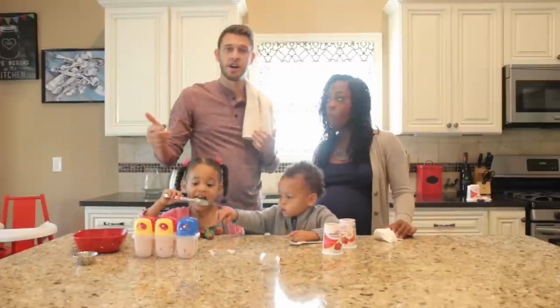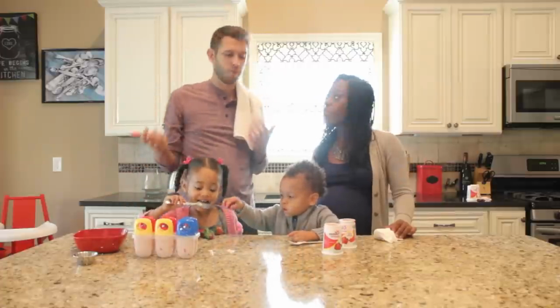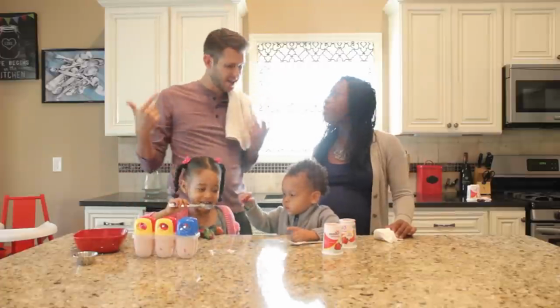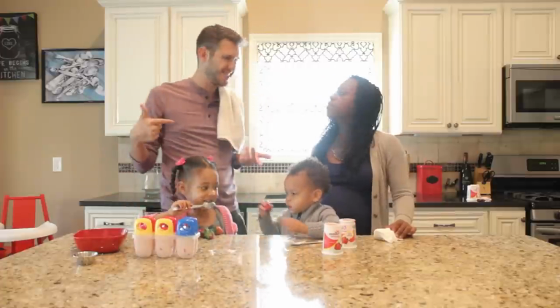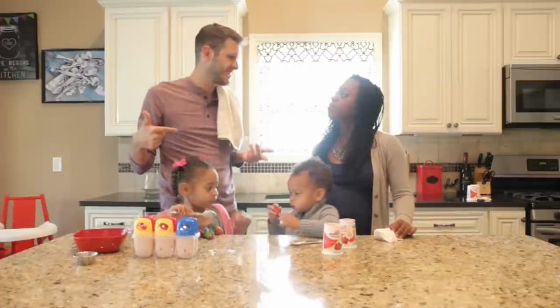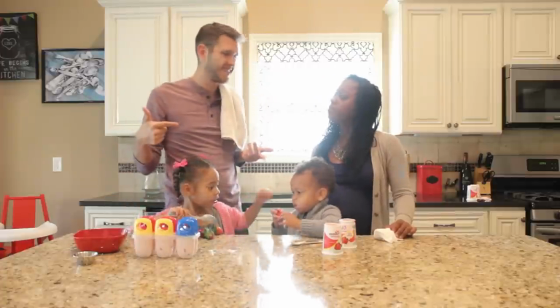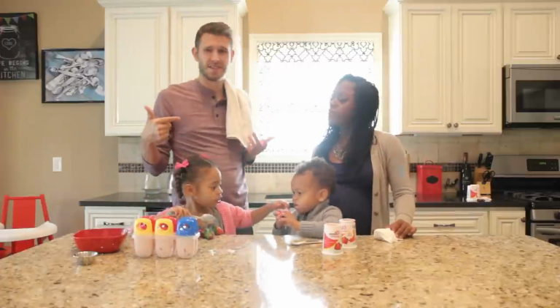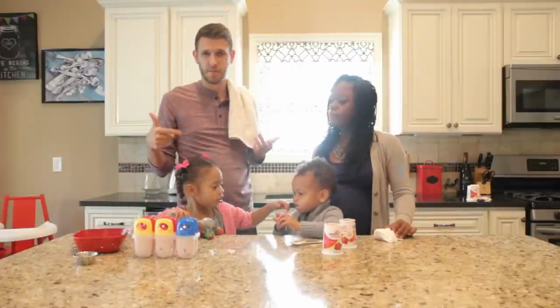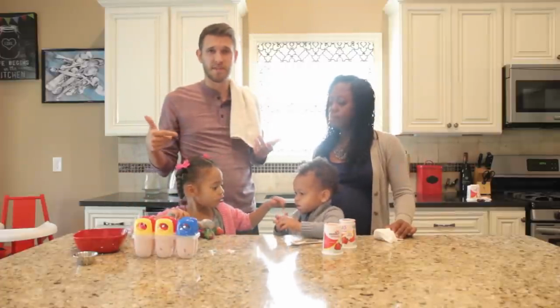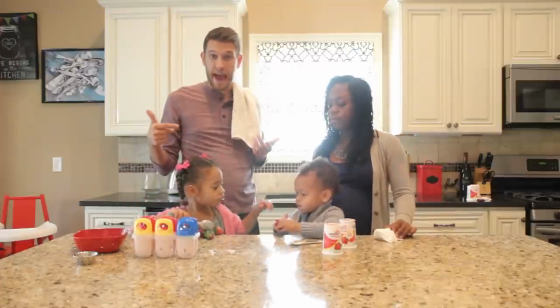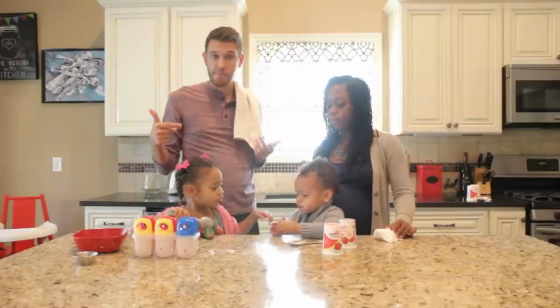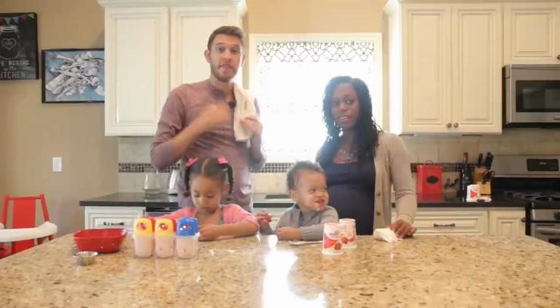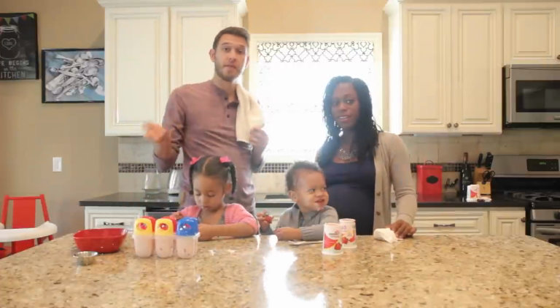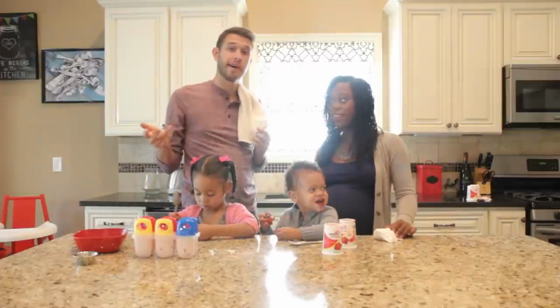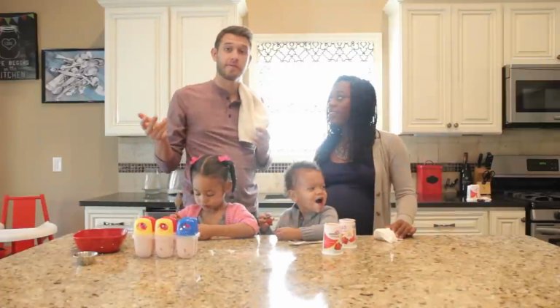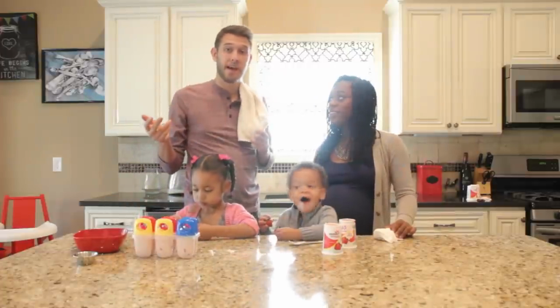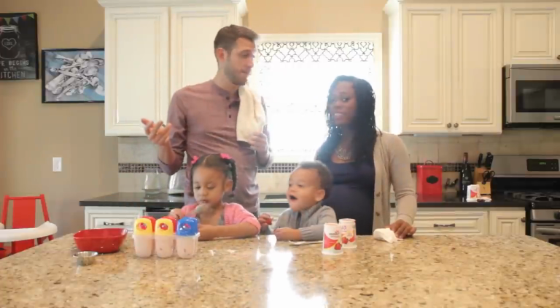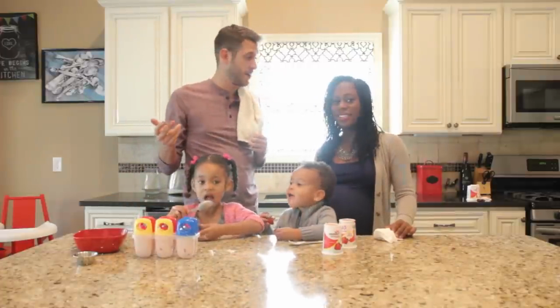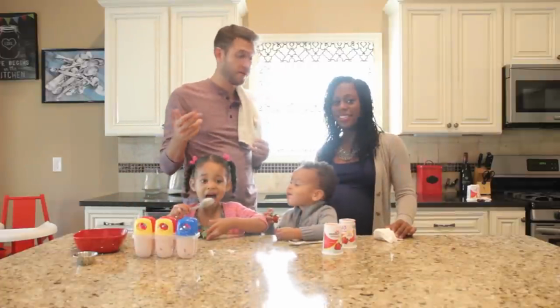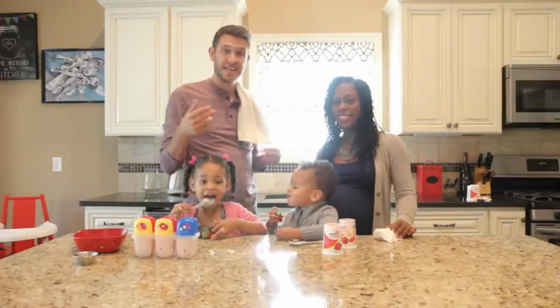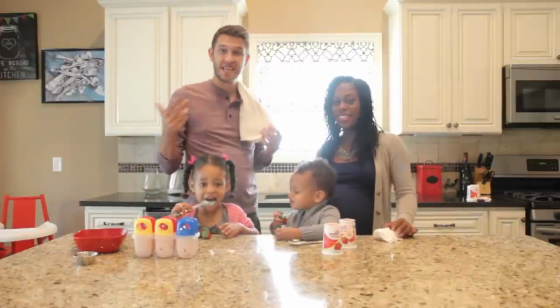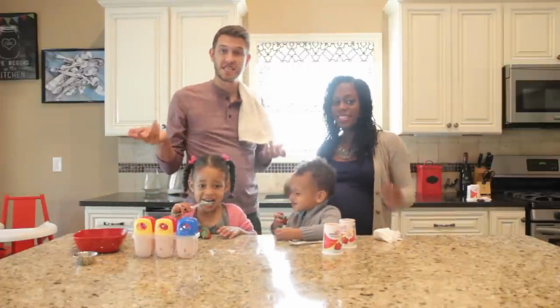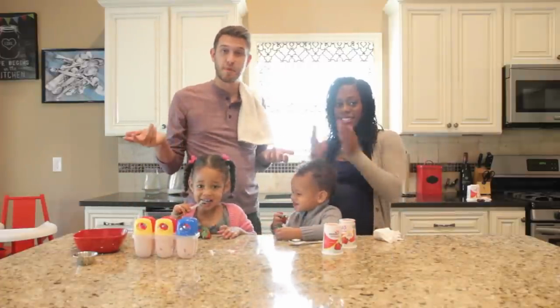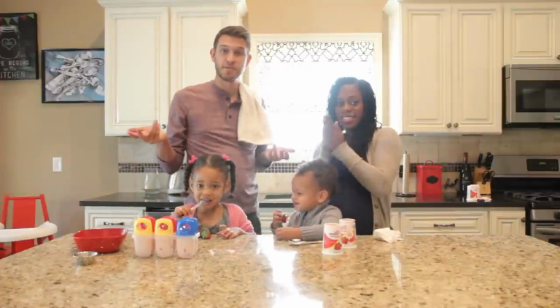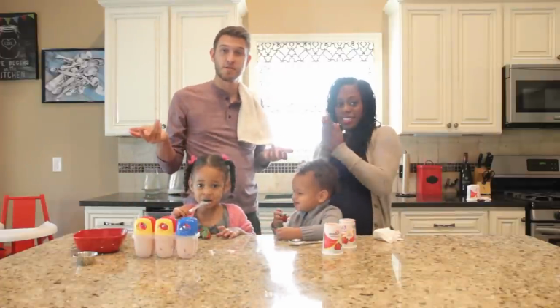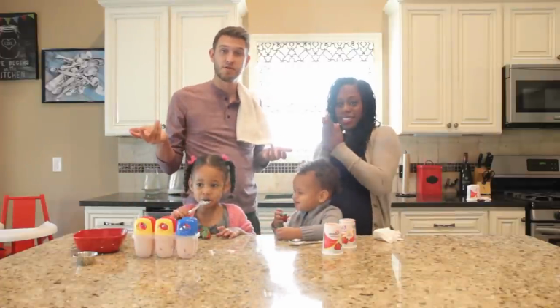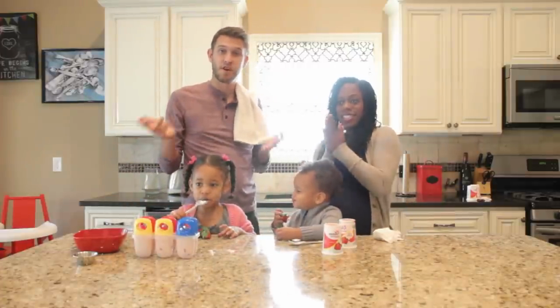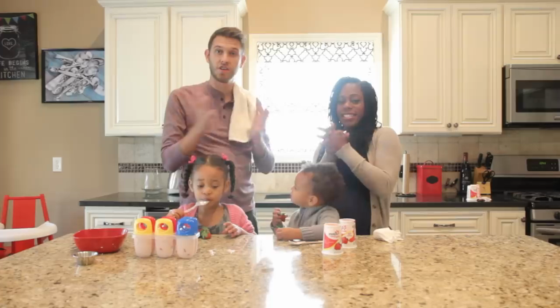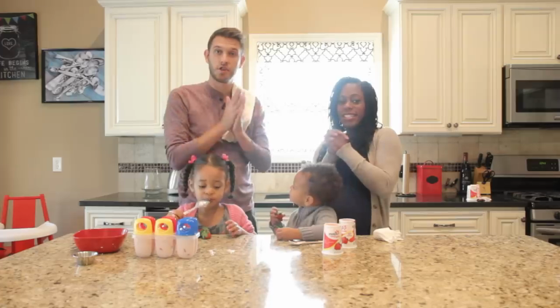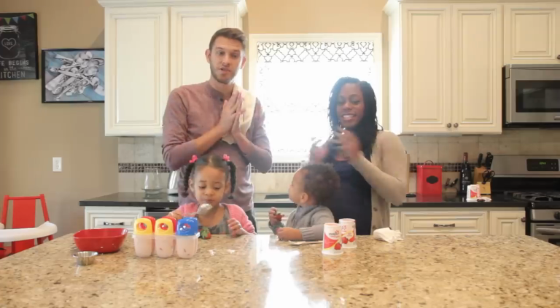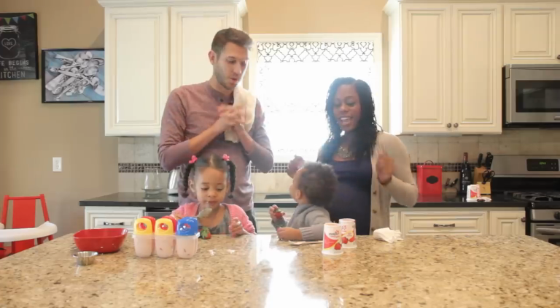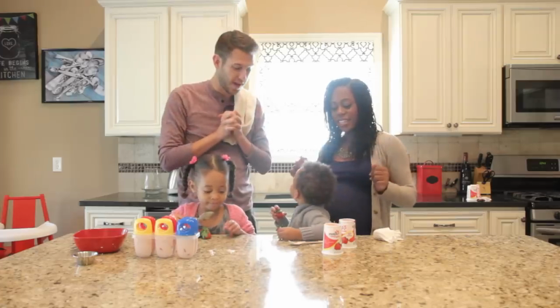We're going to put these in the freezer, let the kids take a little nap, and then when we wake up from nap it'll be delicious popsicles for us to enjoy.